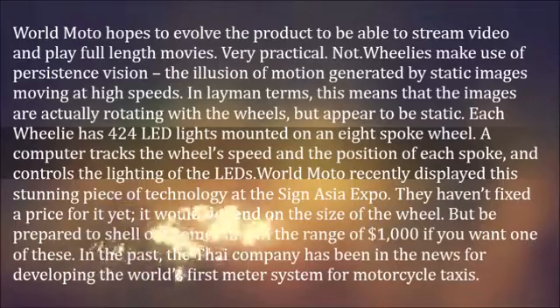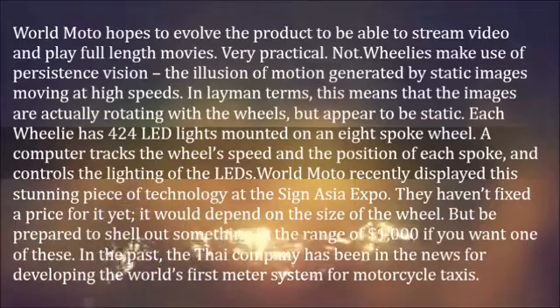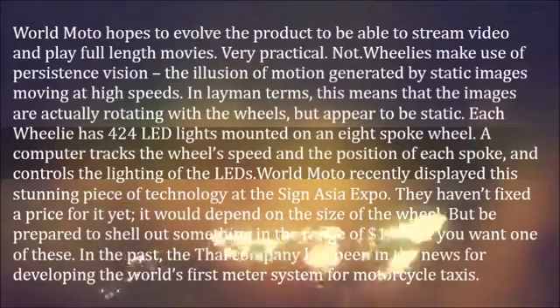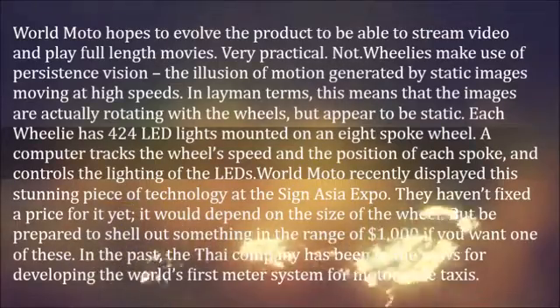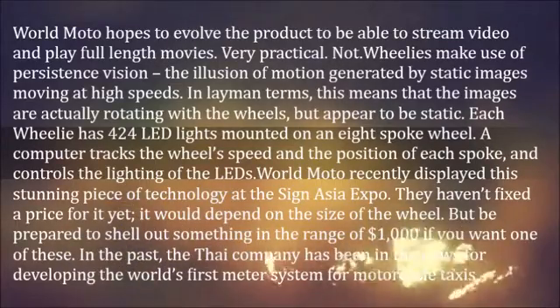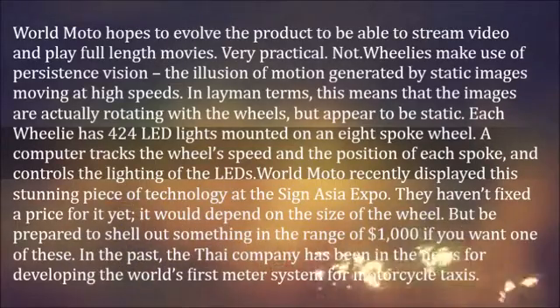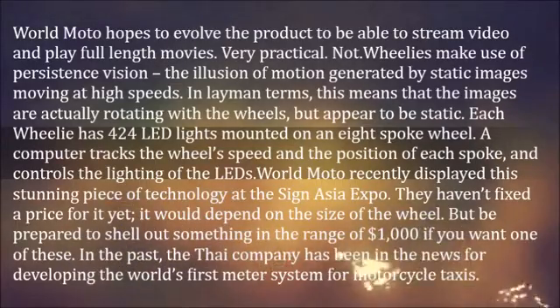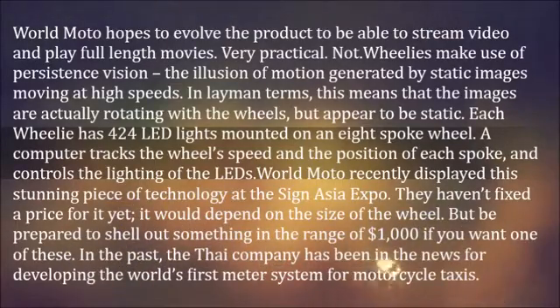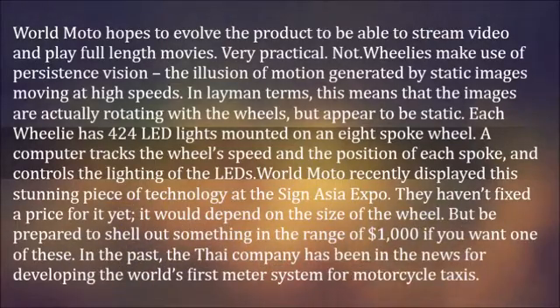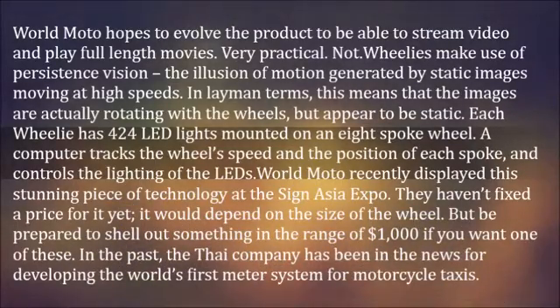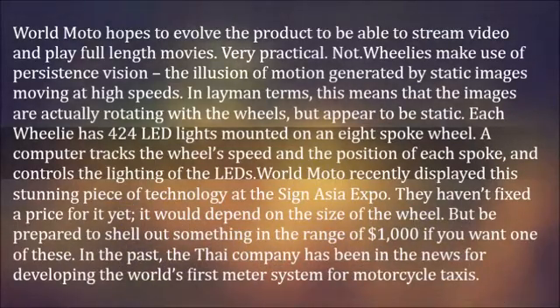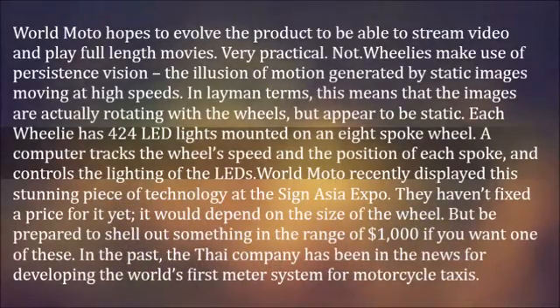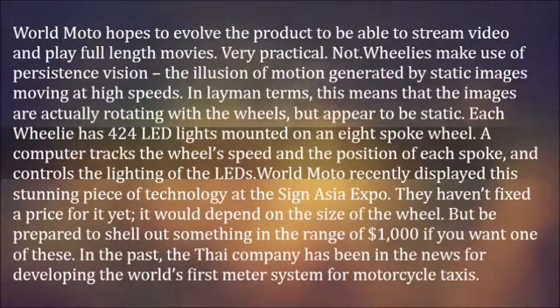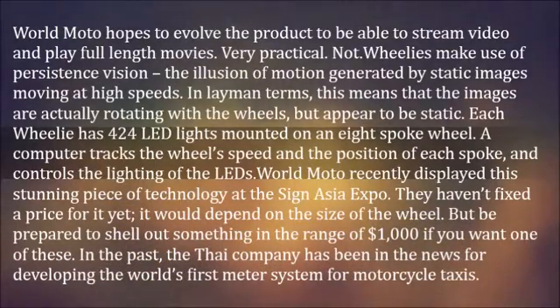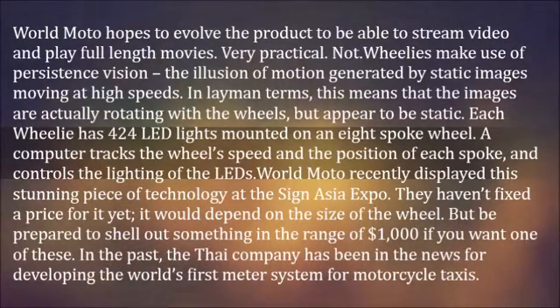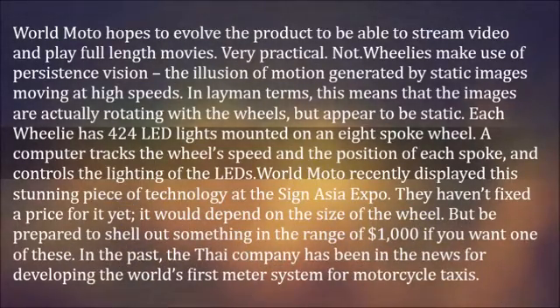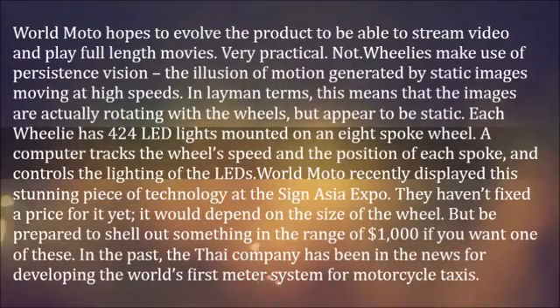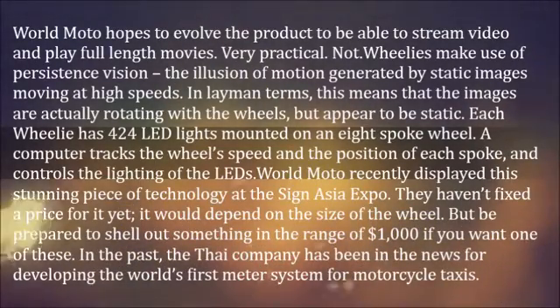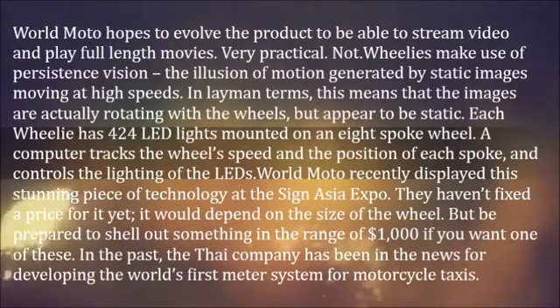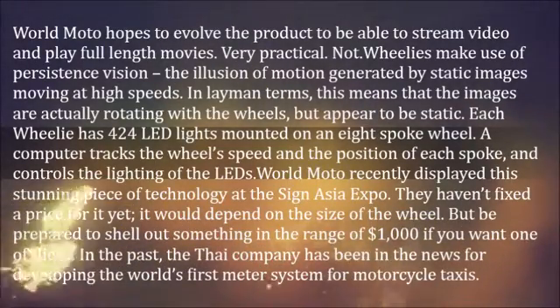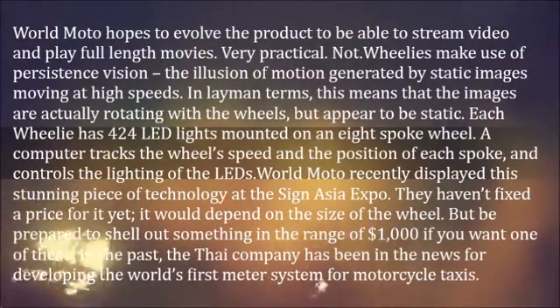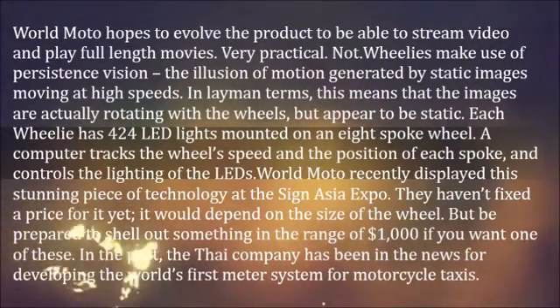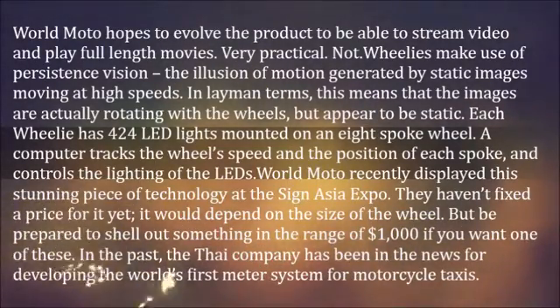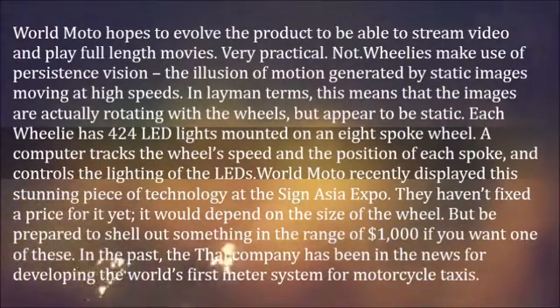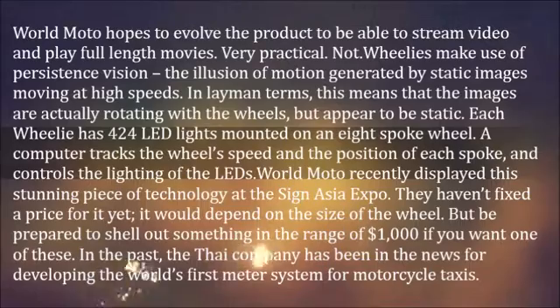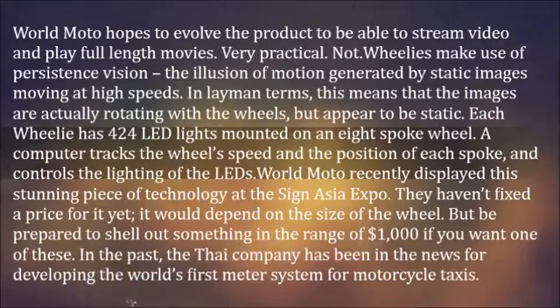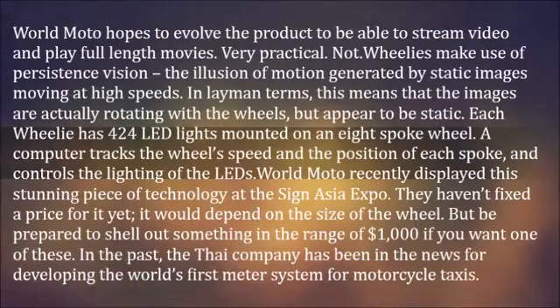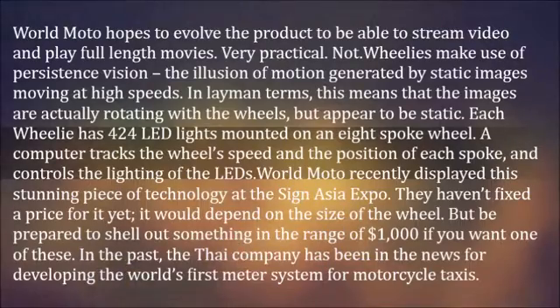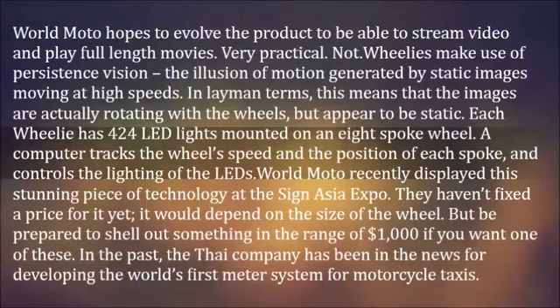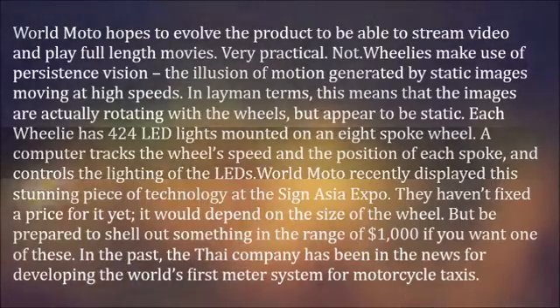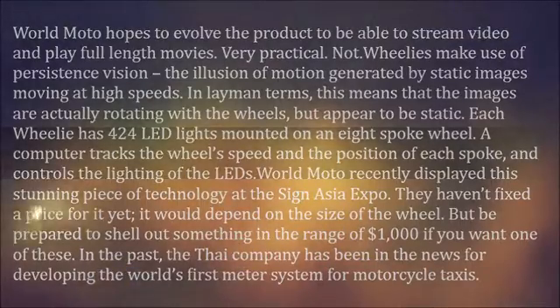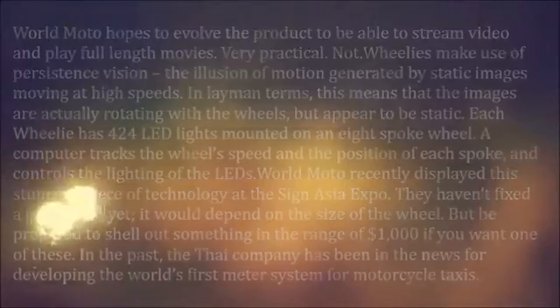In the past, the Thai company has been in the news for developing the world's first meter system for motorcycle taxis.